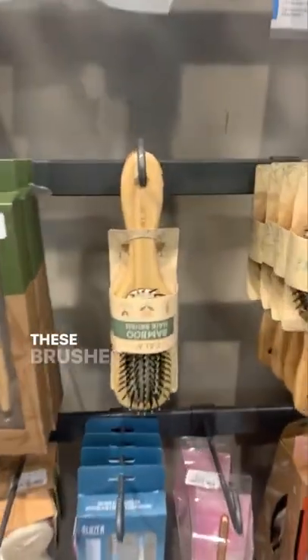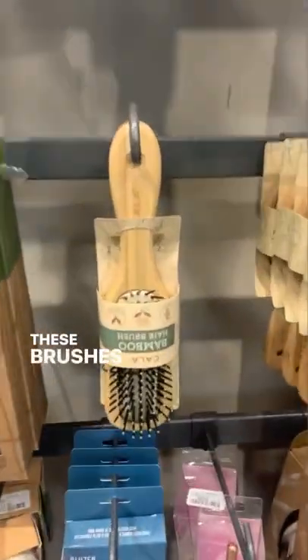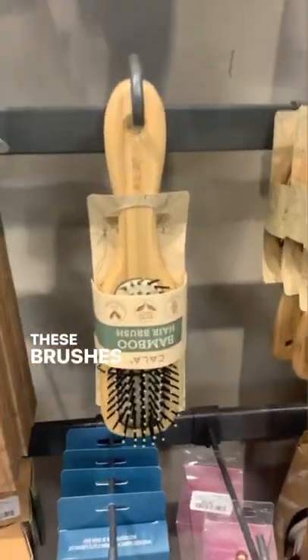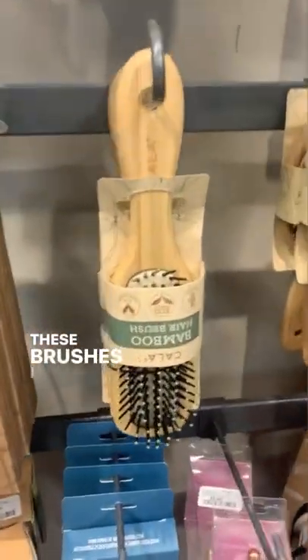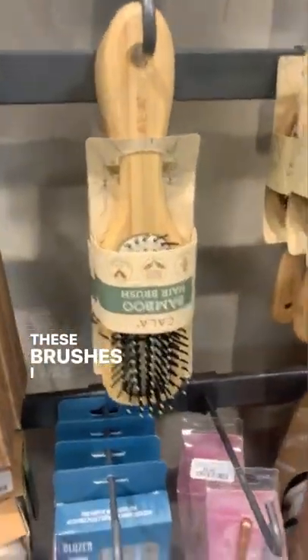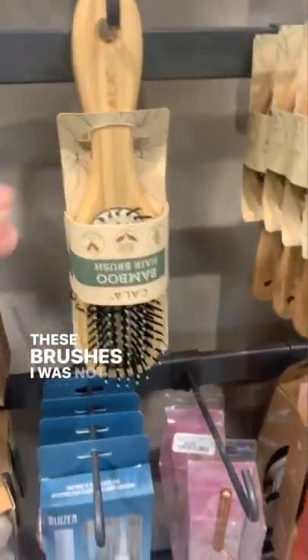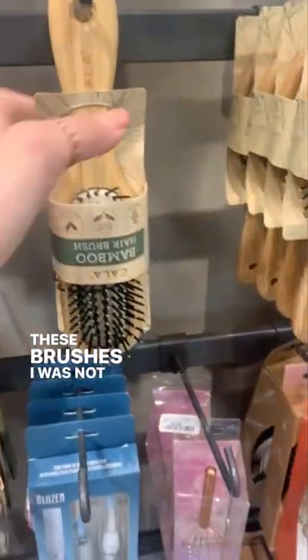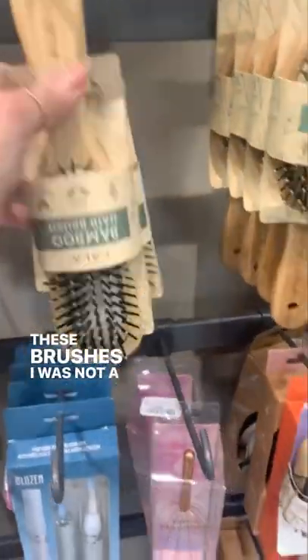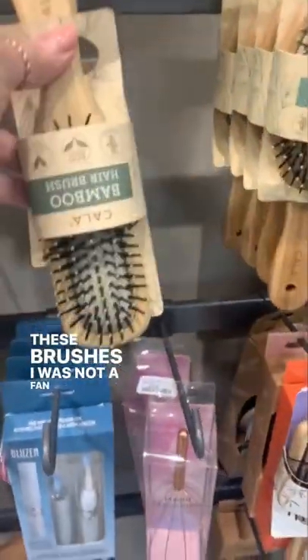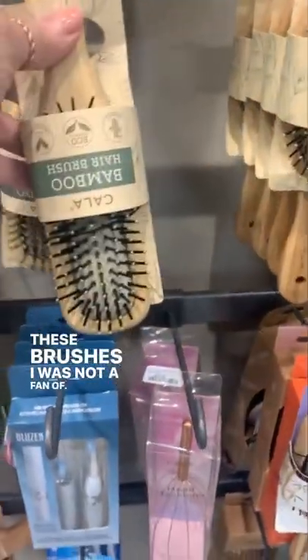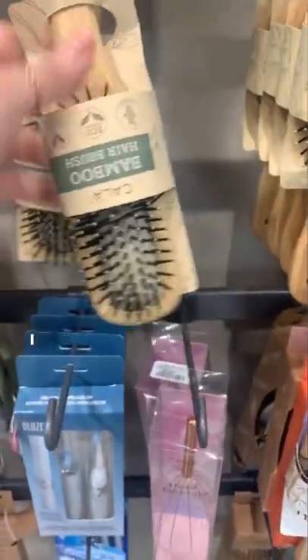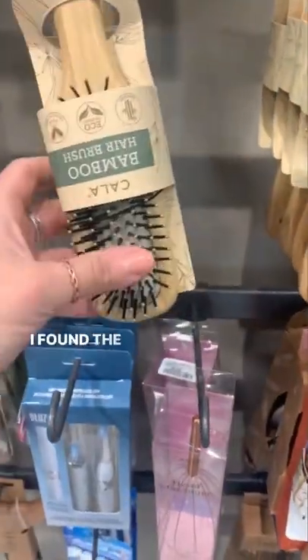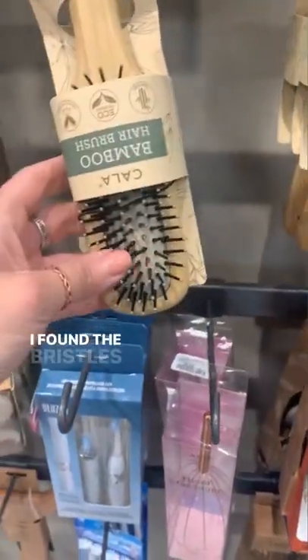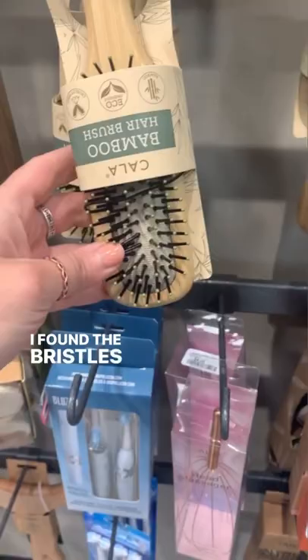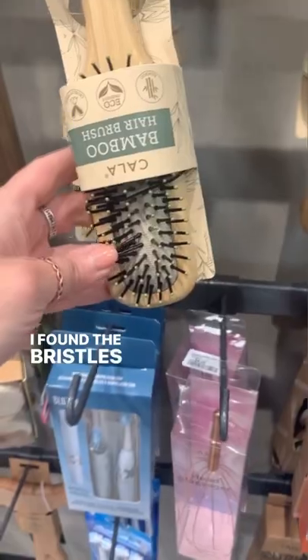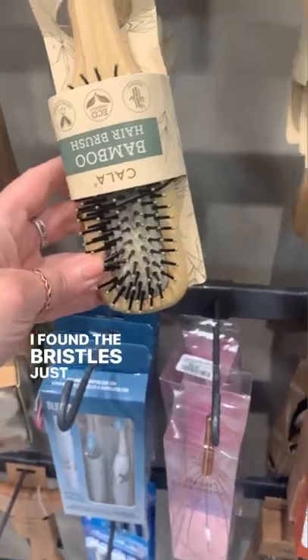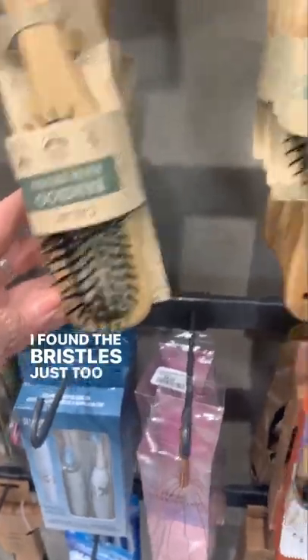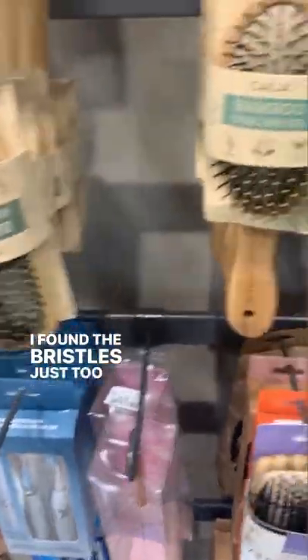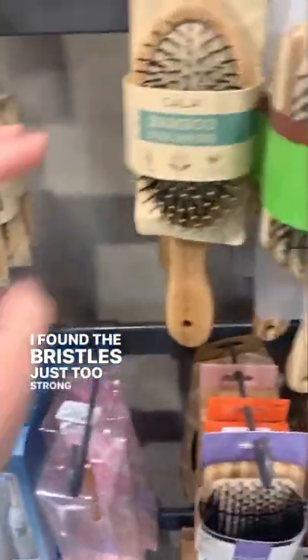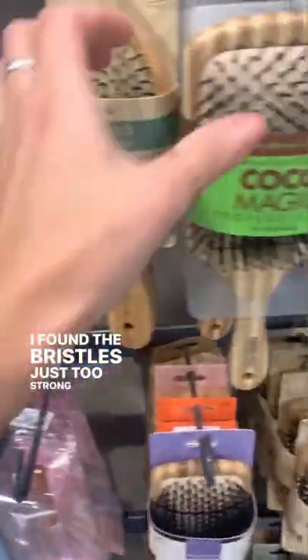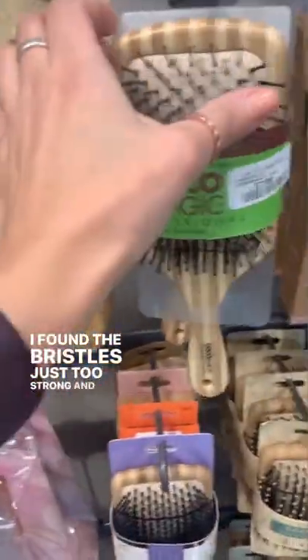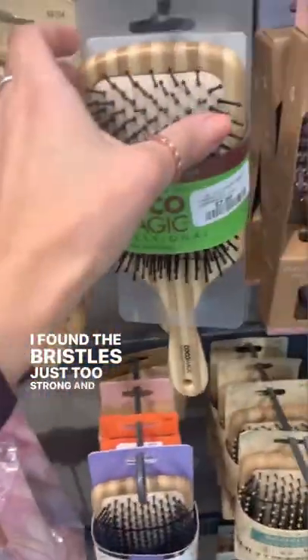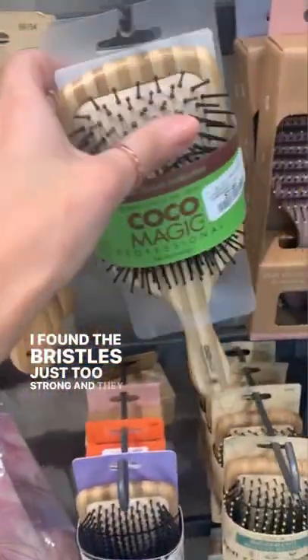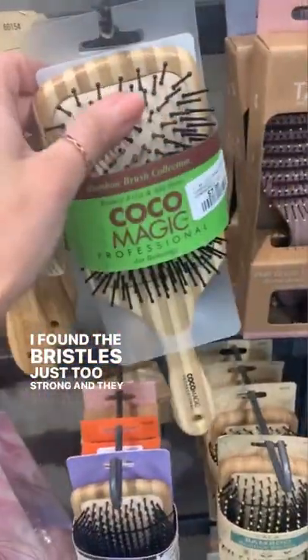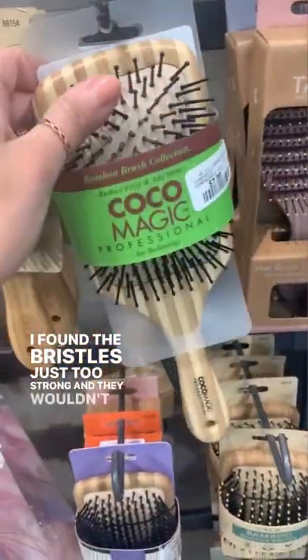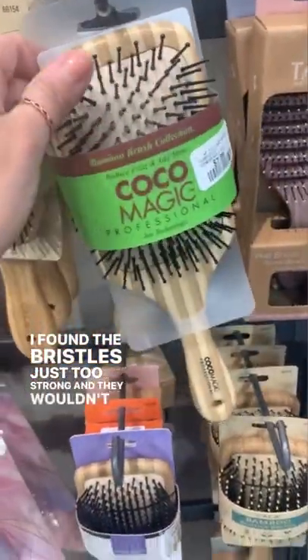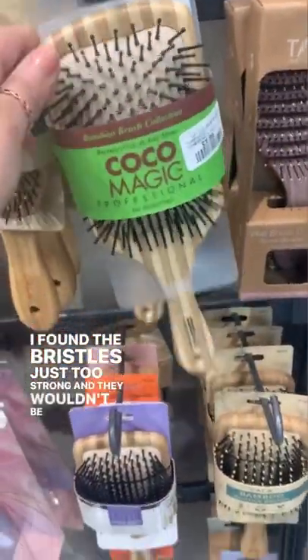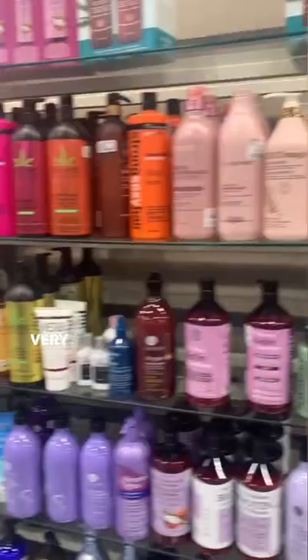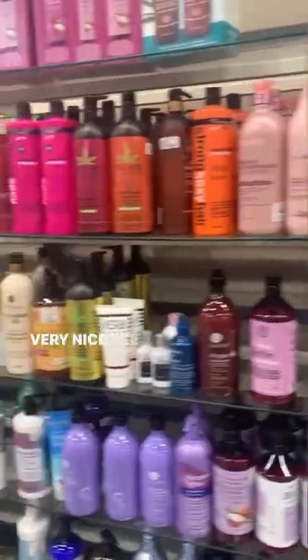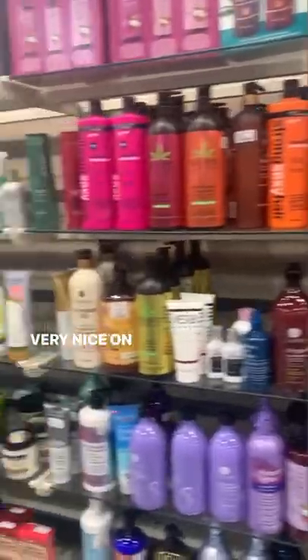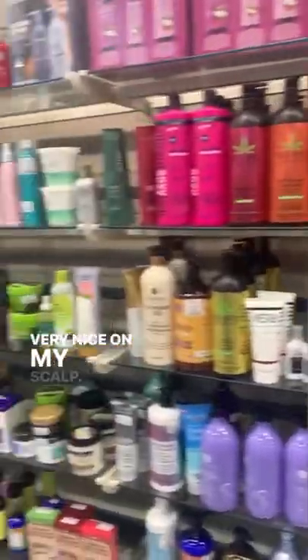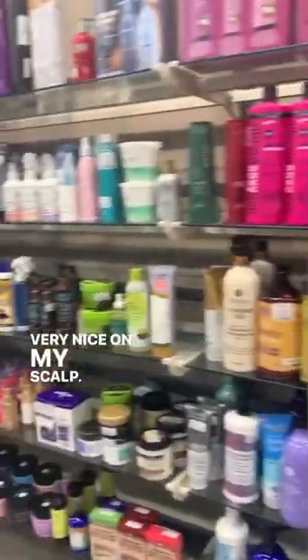These brushes I was not a fan of. I found the bristles just too strong and they wouldn't be very nice on my scalp.